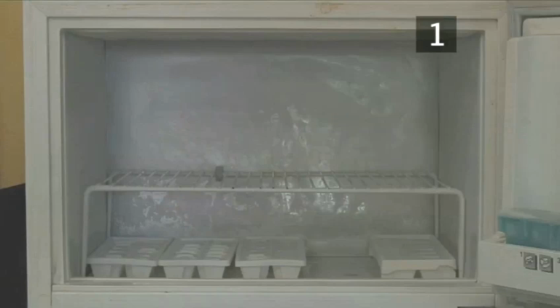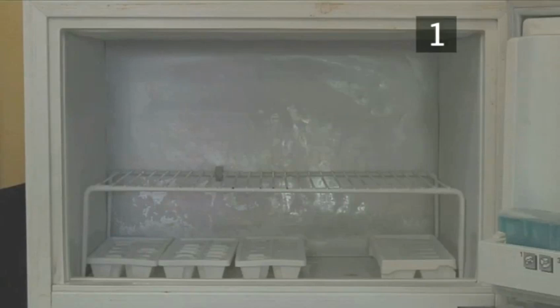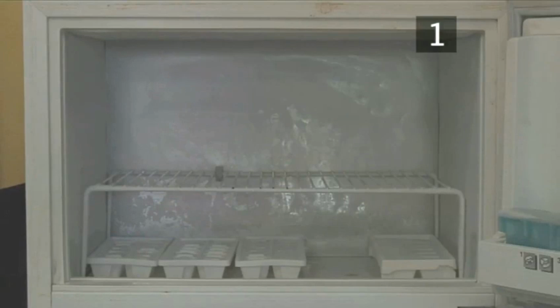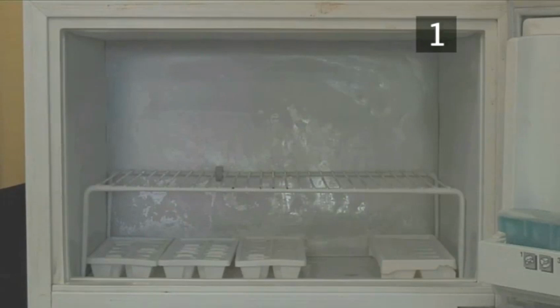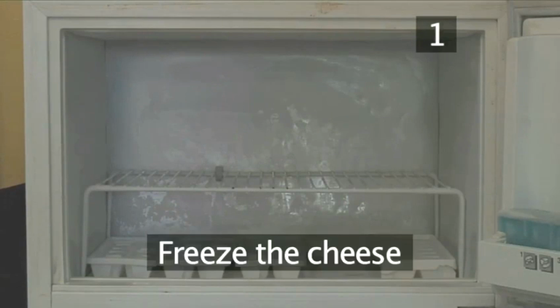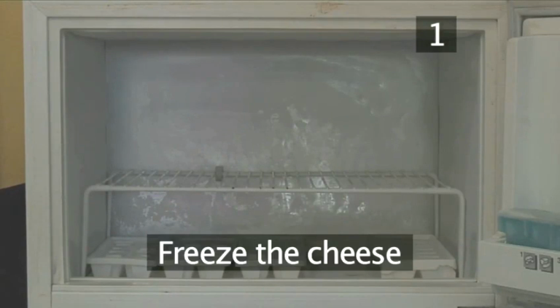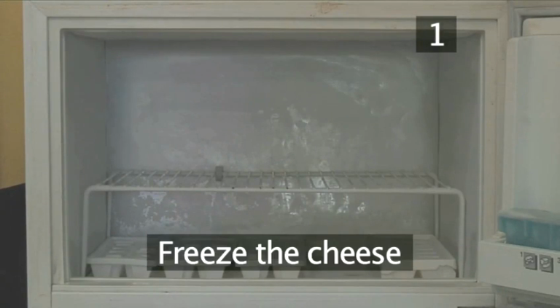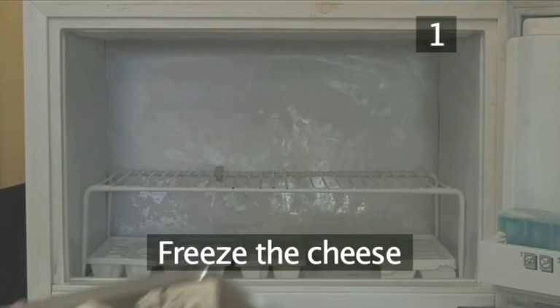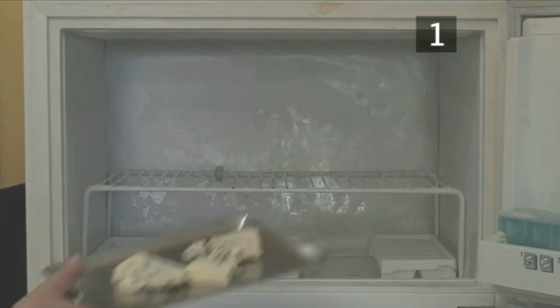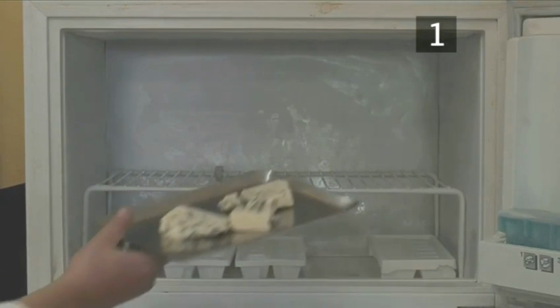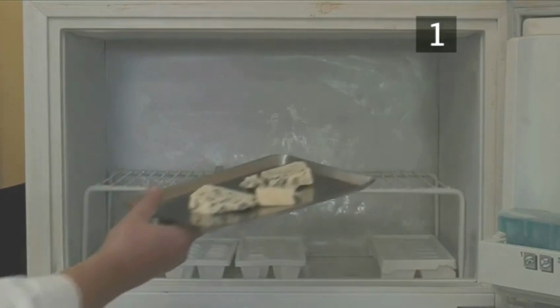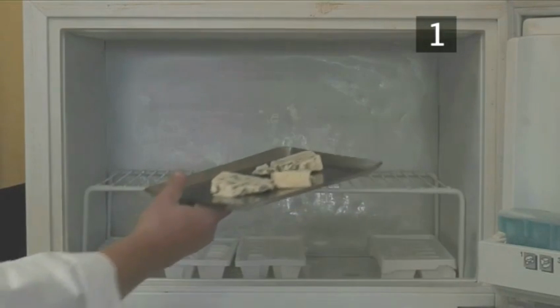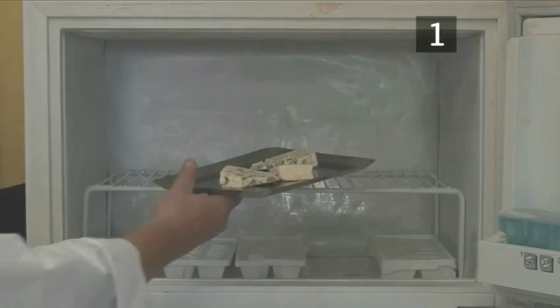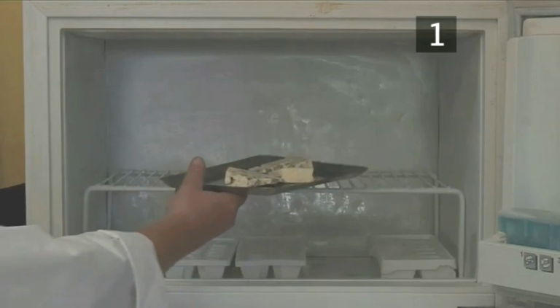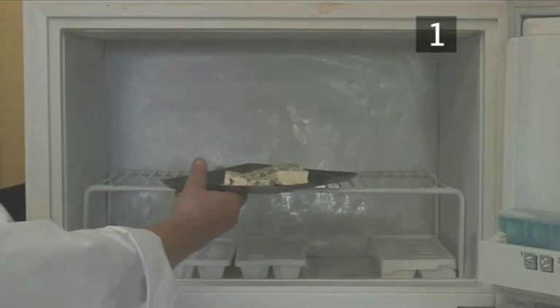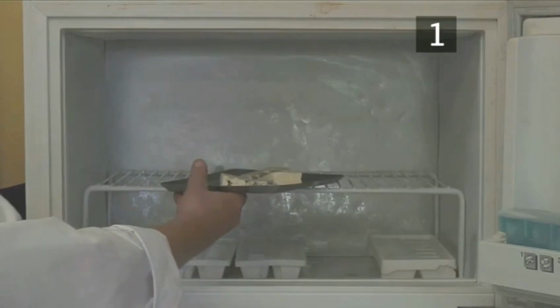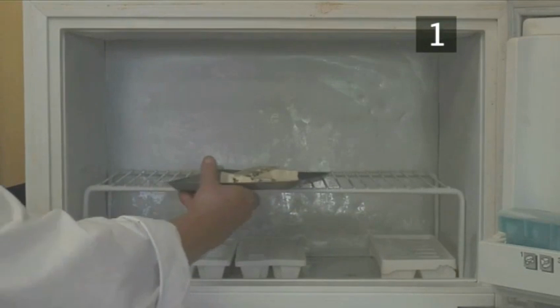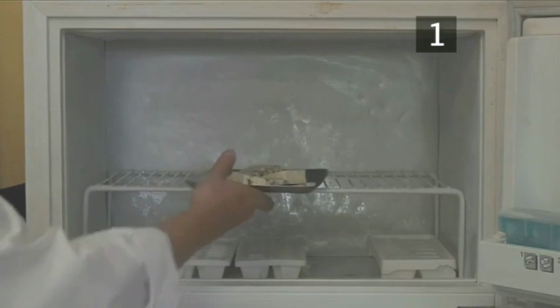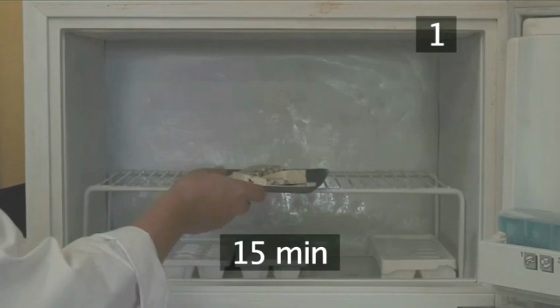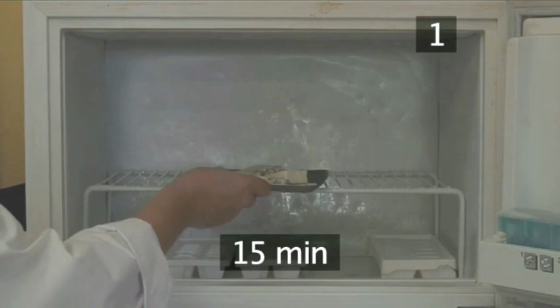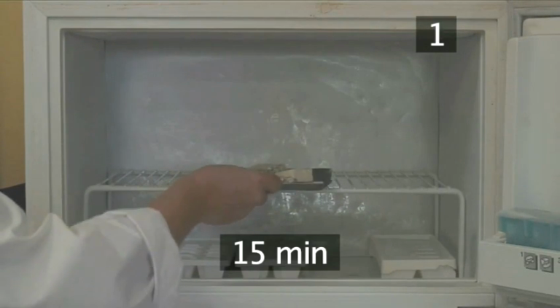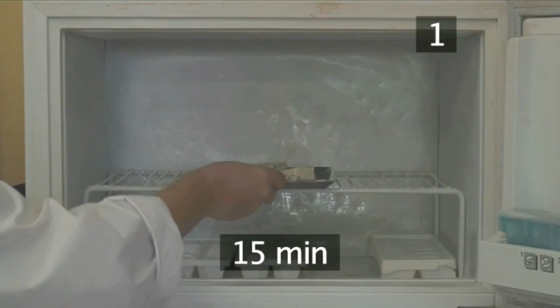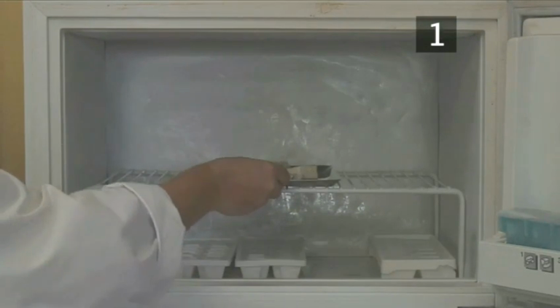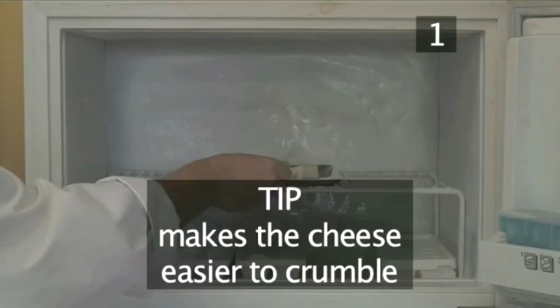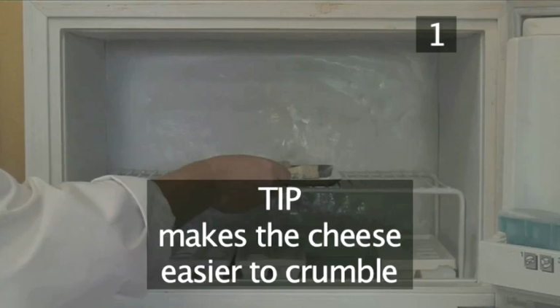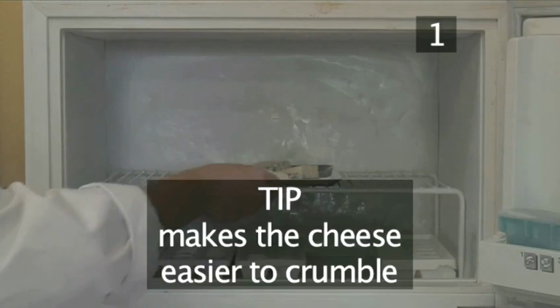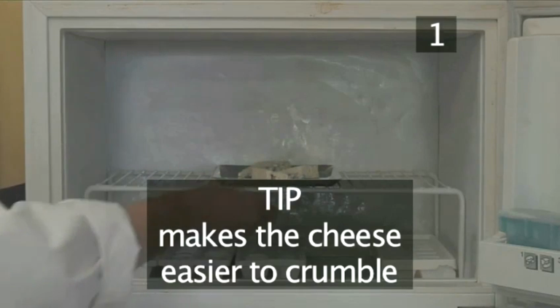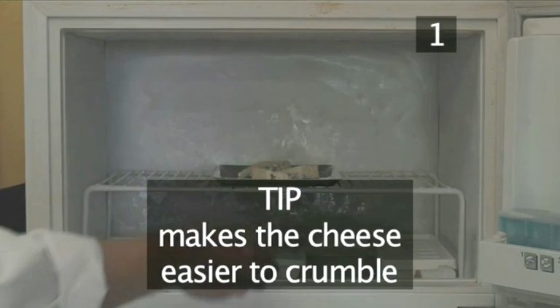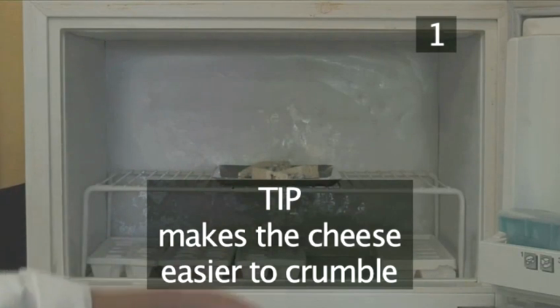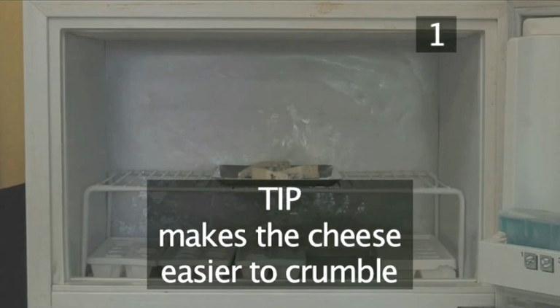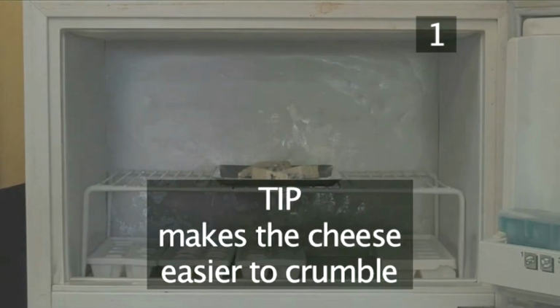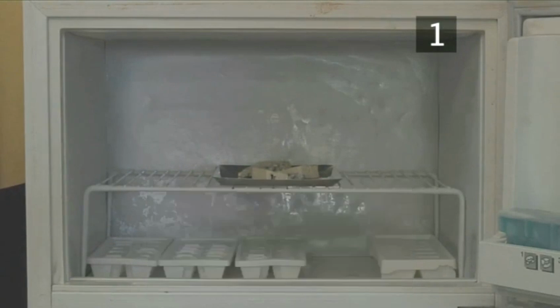Step 1: Freeze the cheese. Put the Roquefort cheese in the freezer for 15 minutes. This will make it easier to crumble later on.